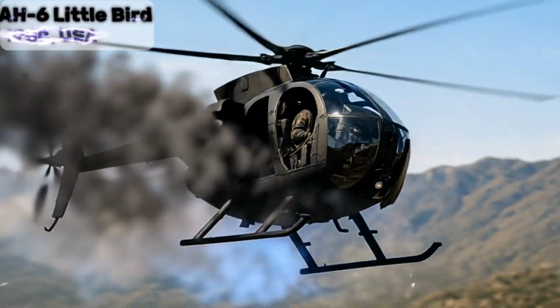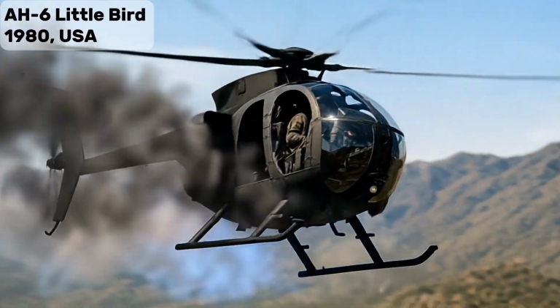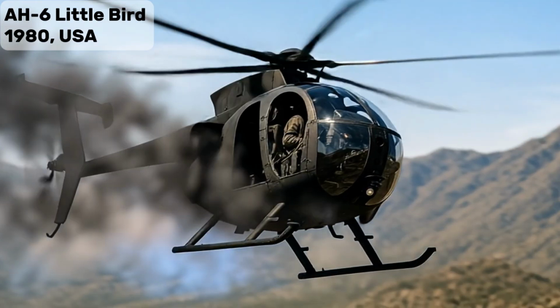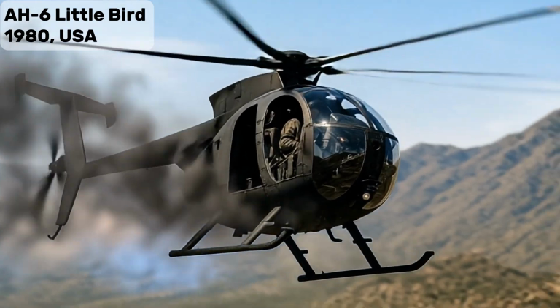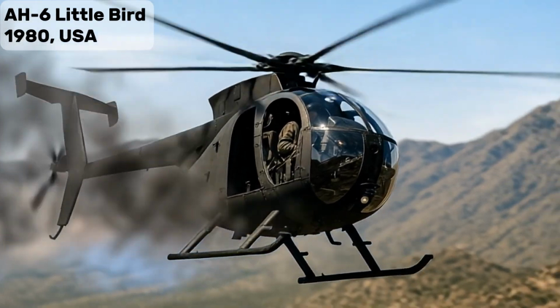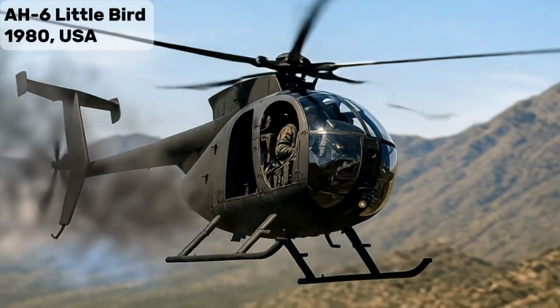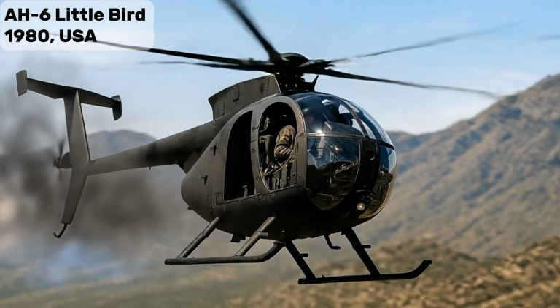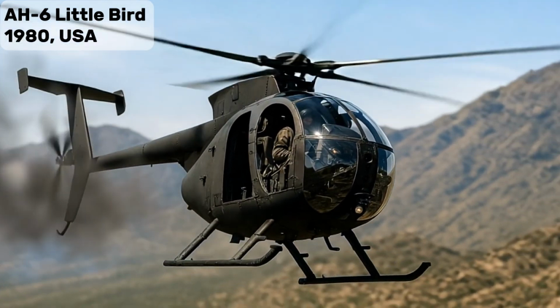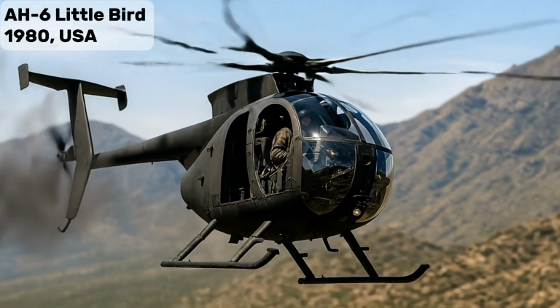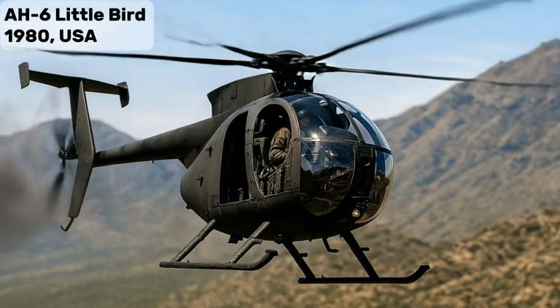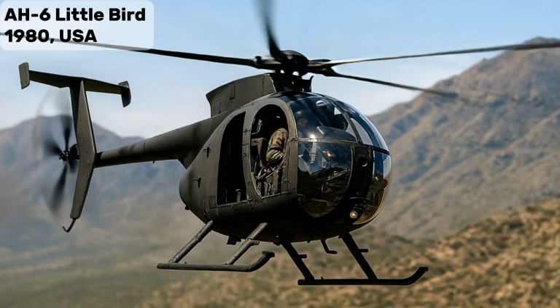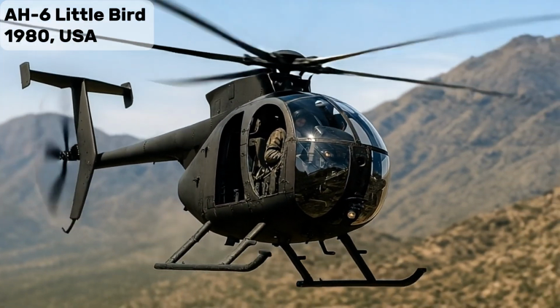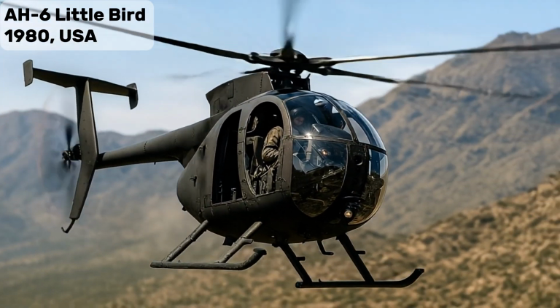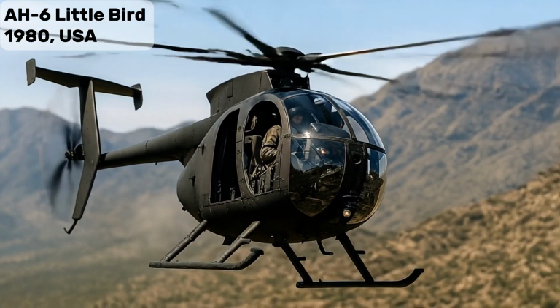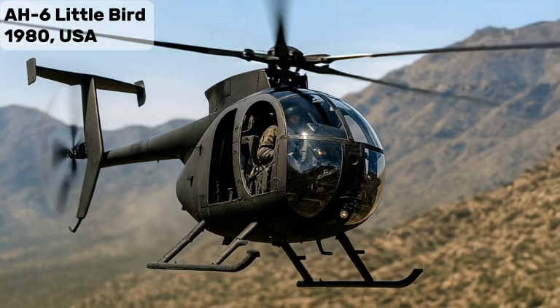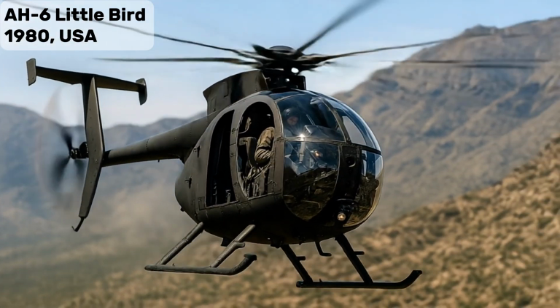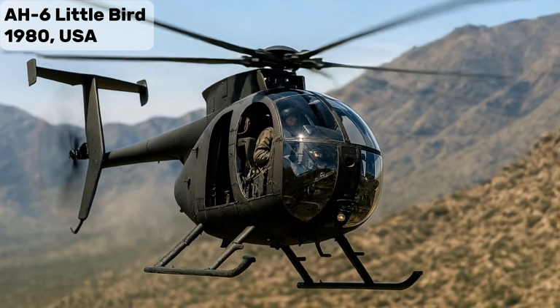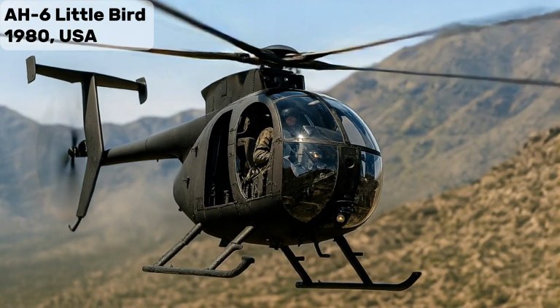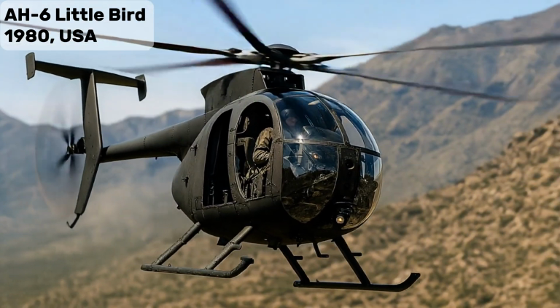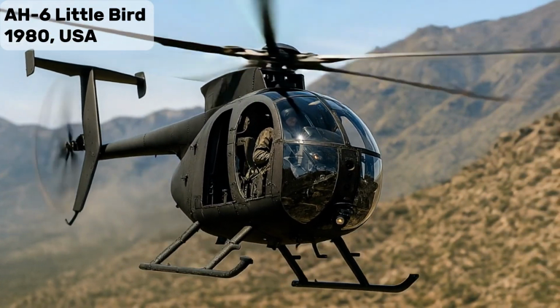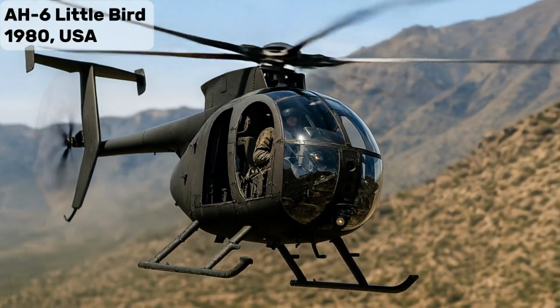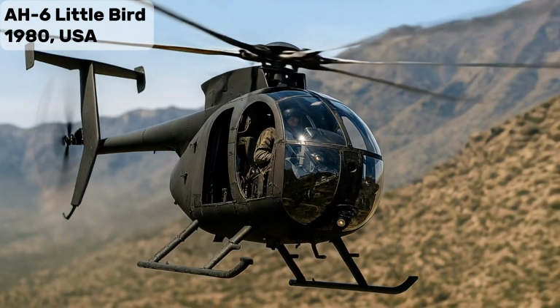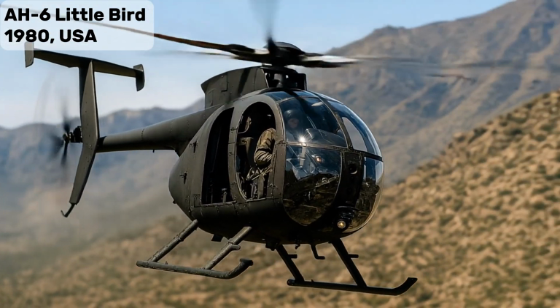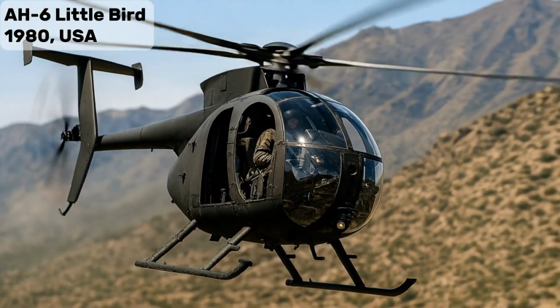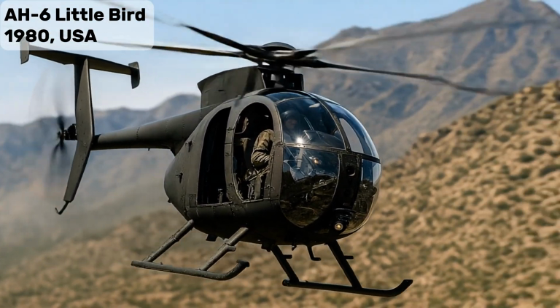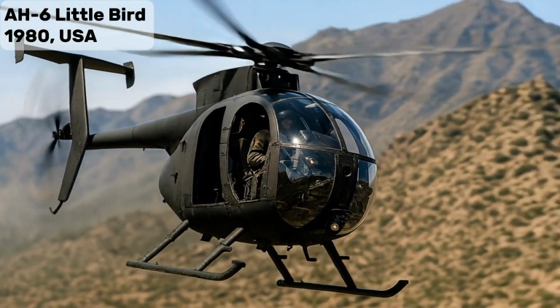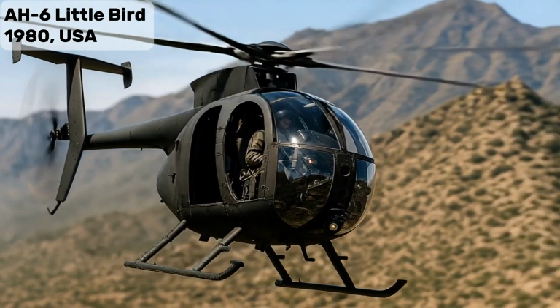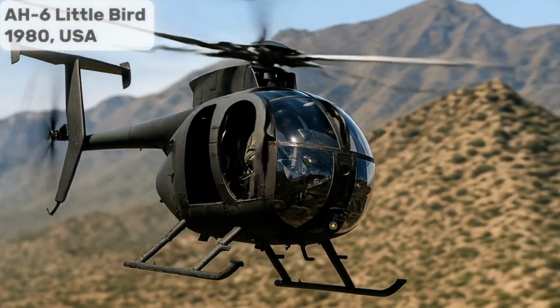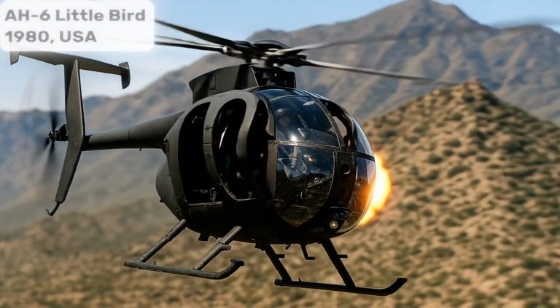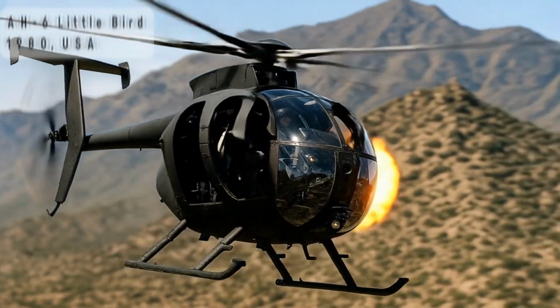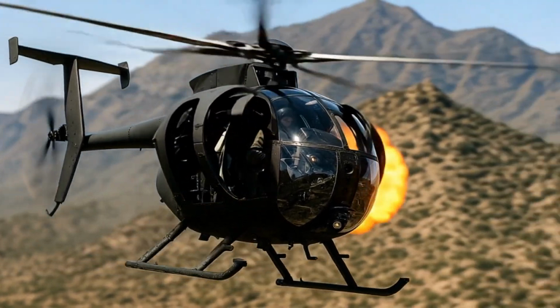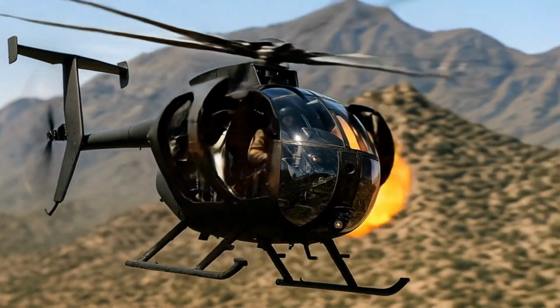AH-6 Little Bird — Special Ops attack variant, iconic for U.S. Special Forces missions.